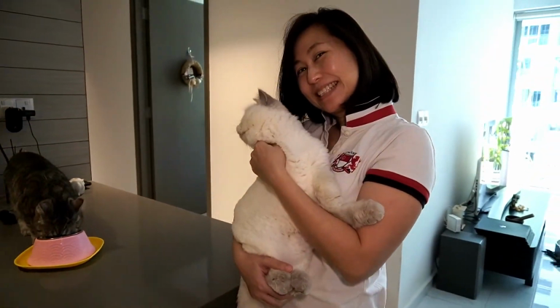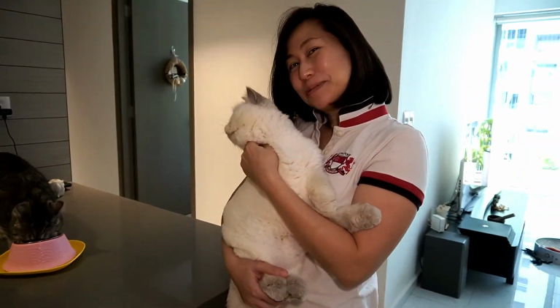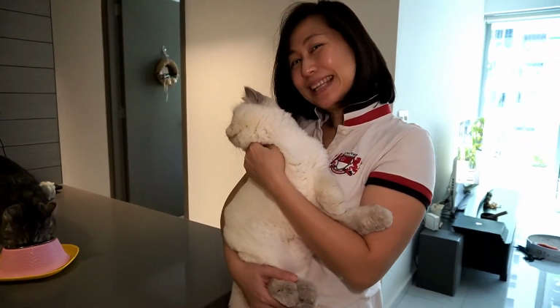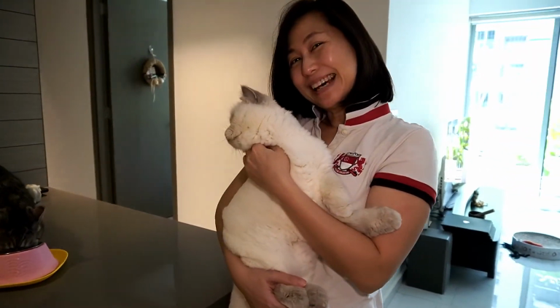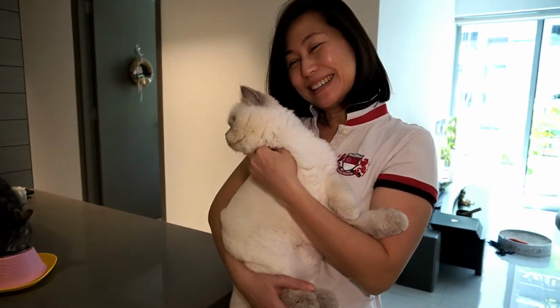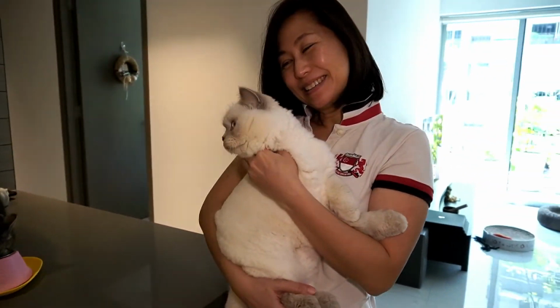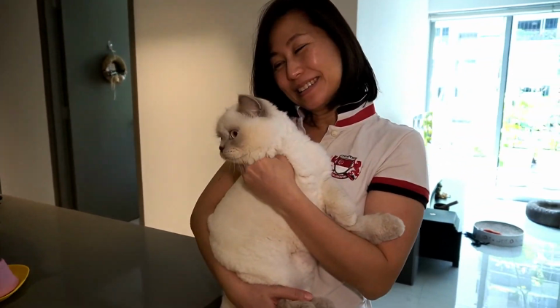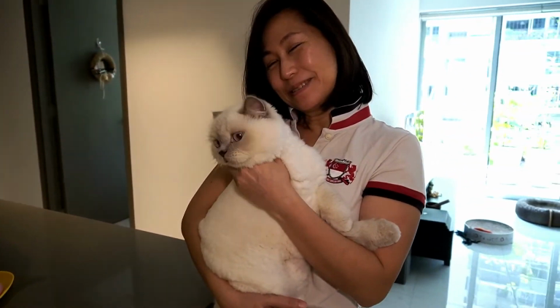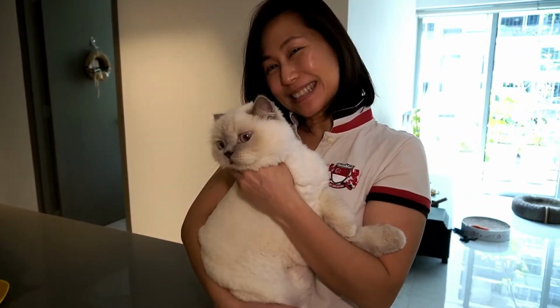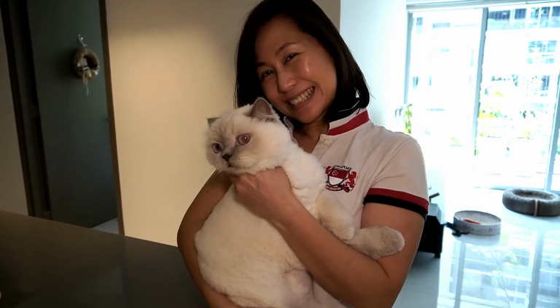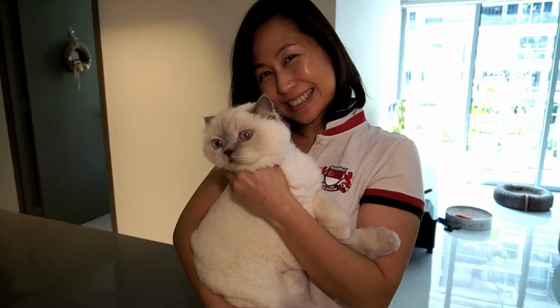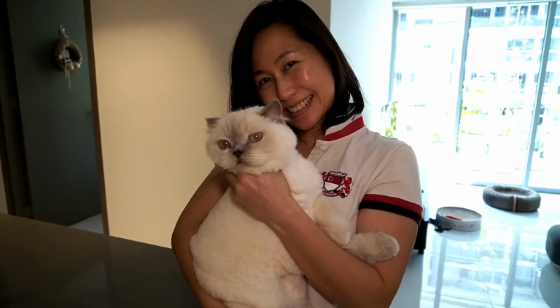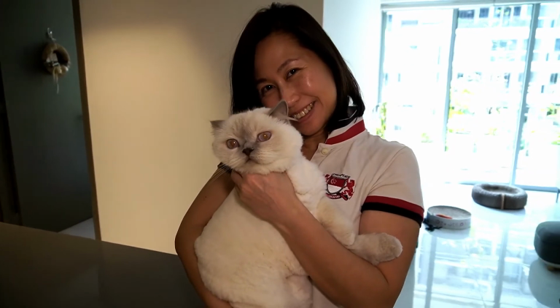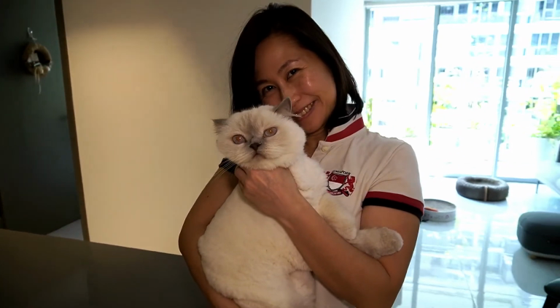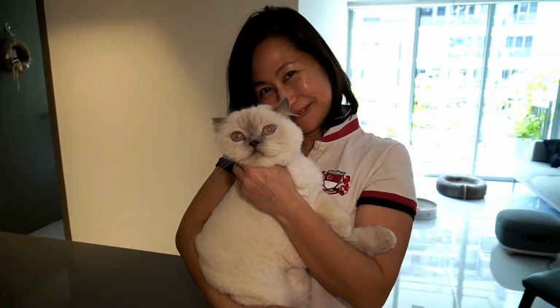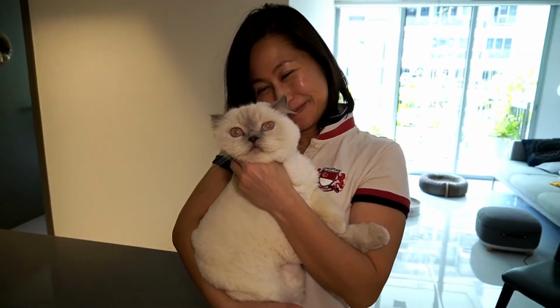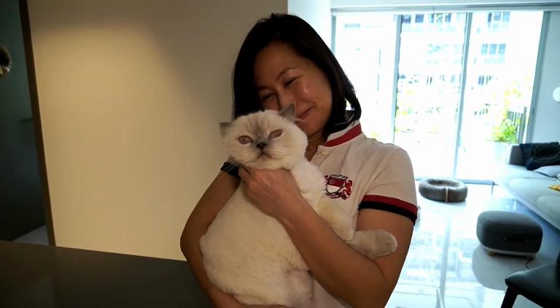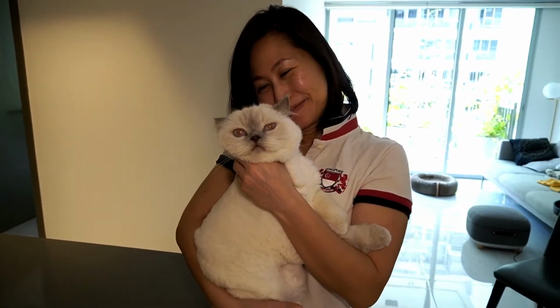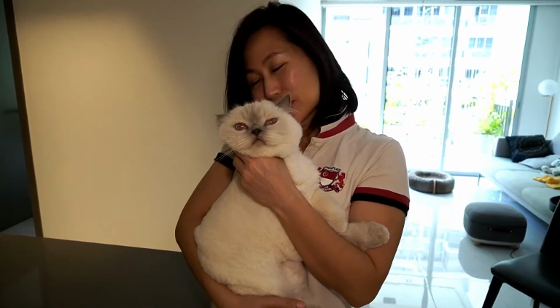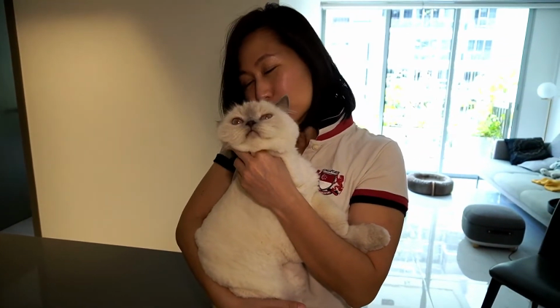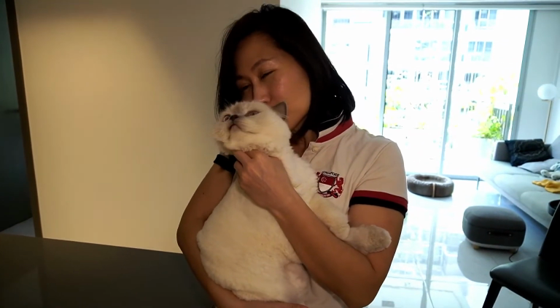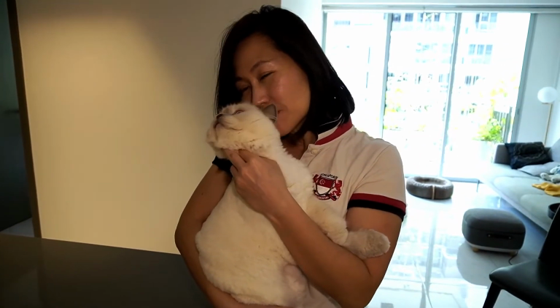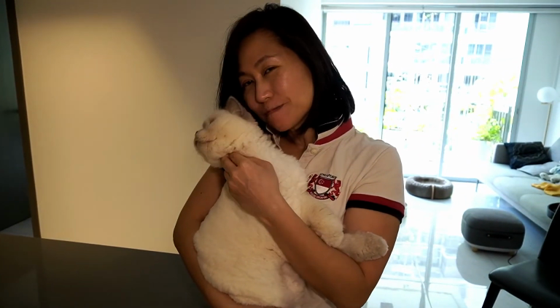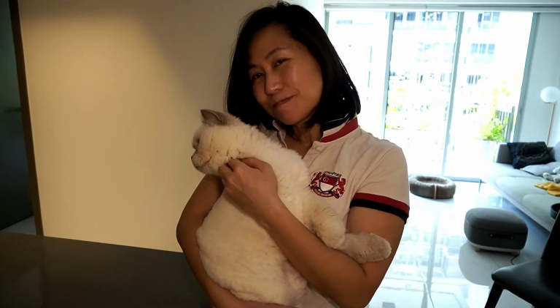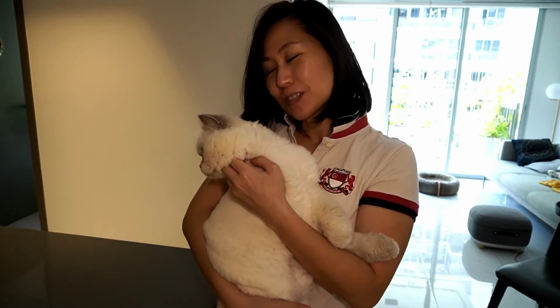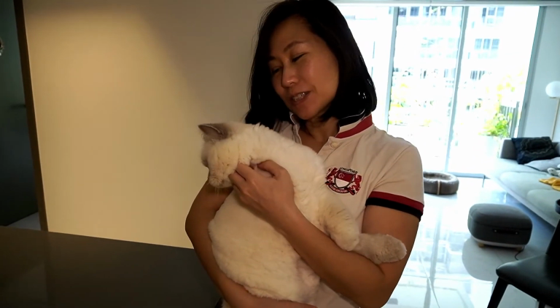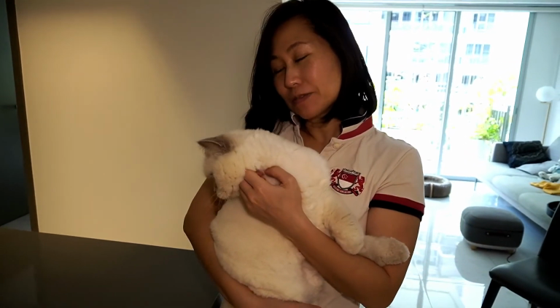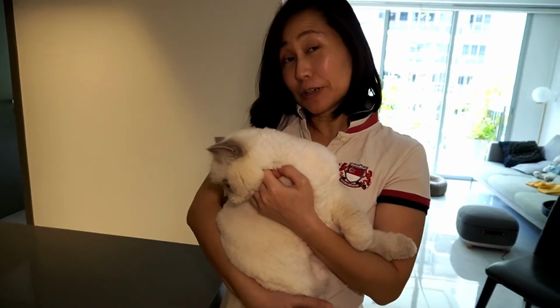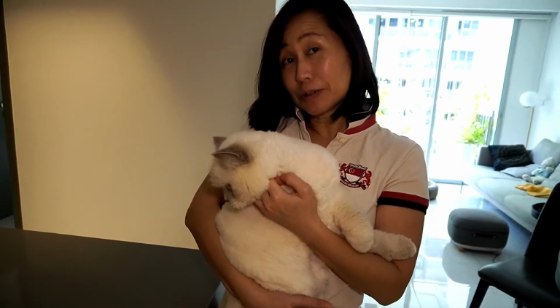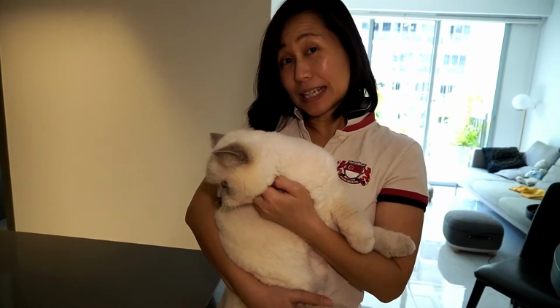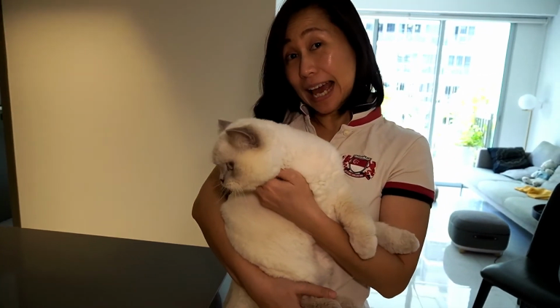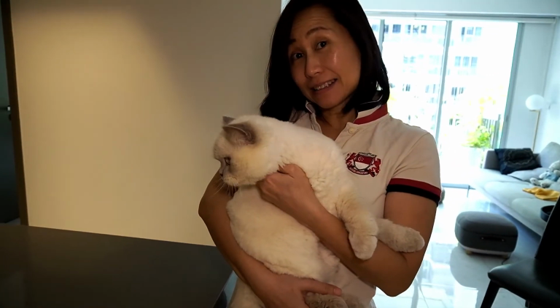This is Willa, Rusty's sister. She's a very greedy cat.